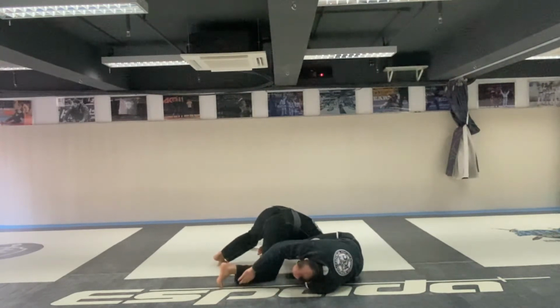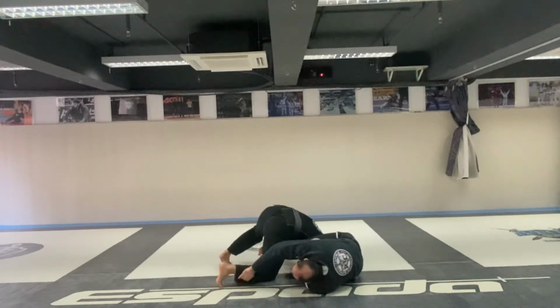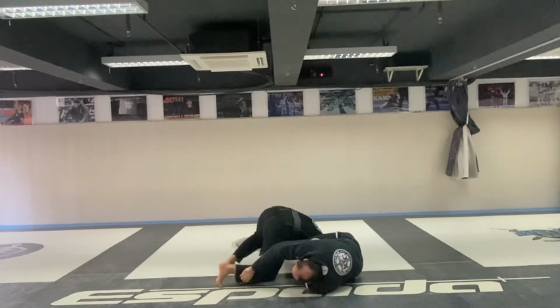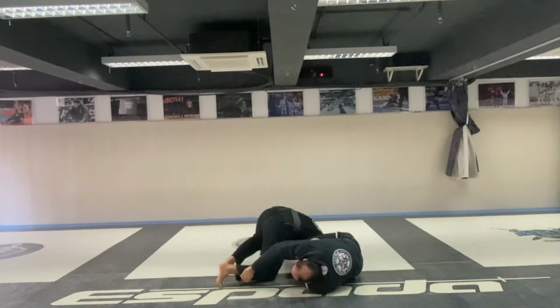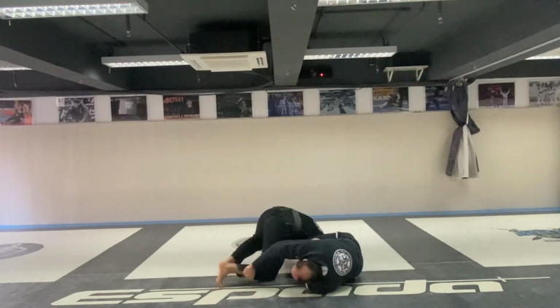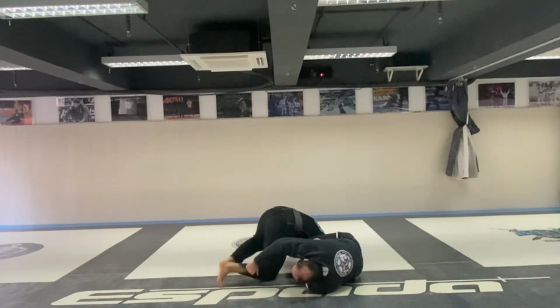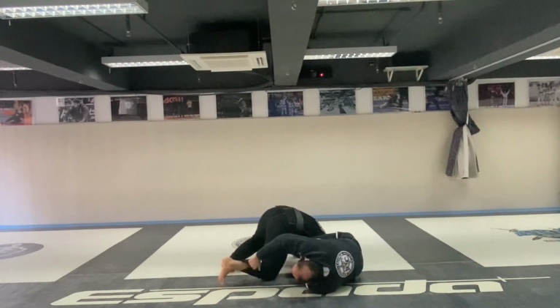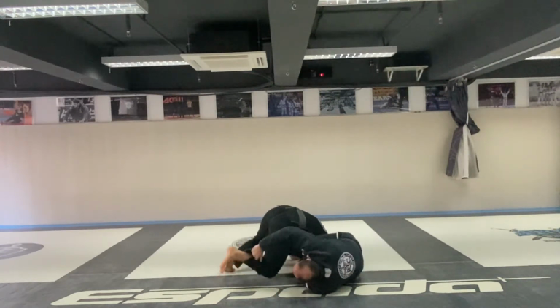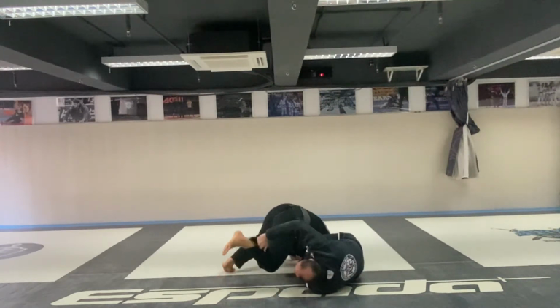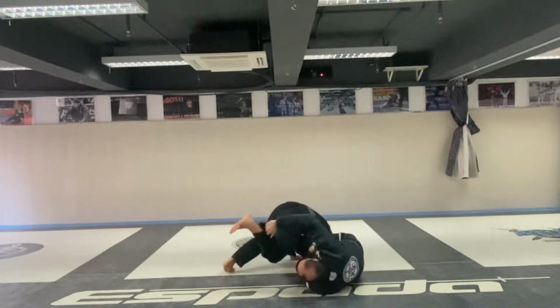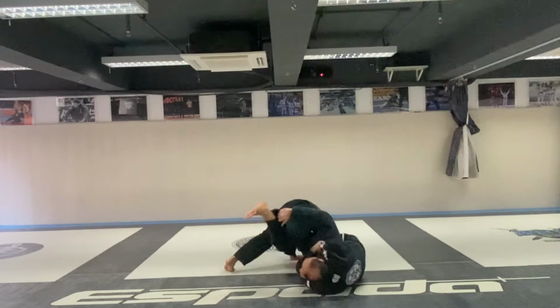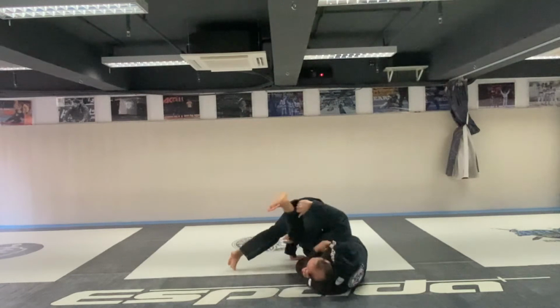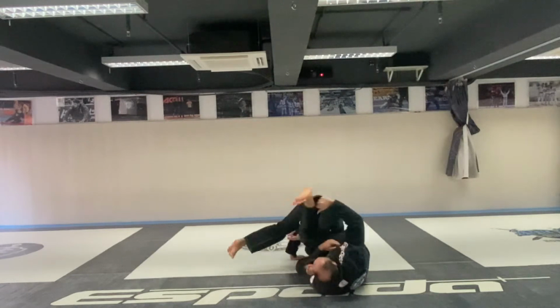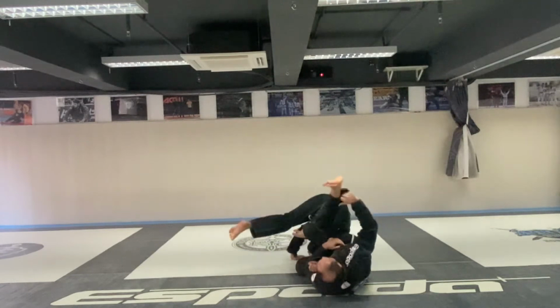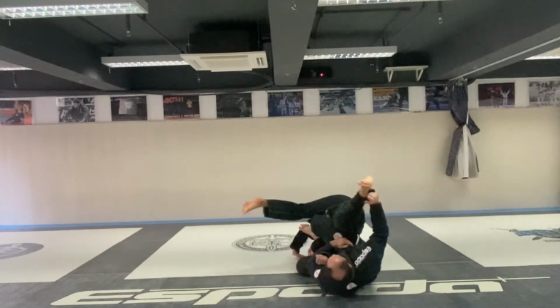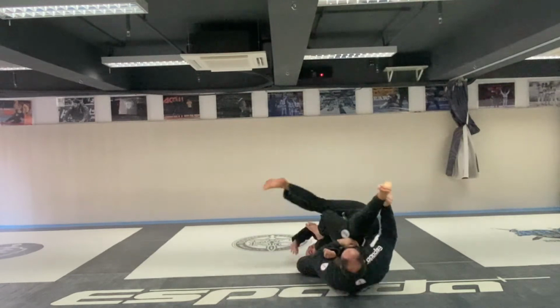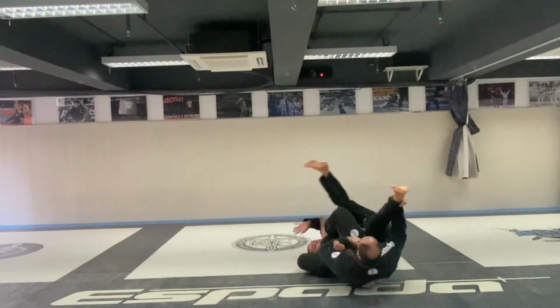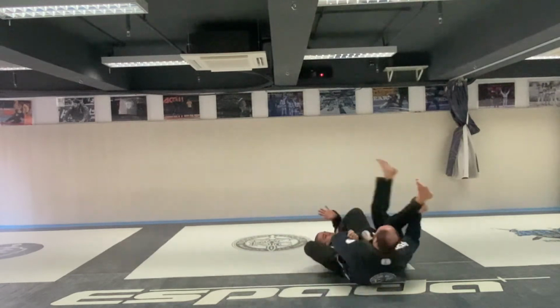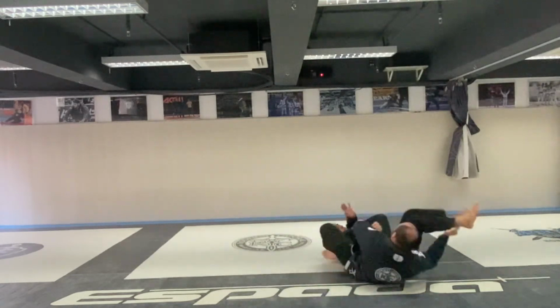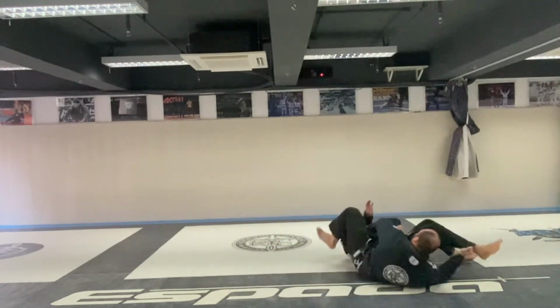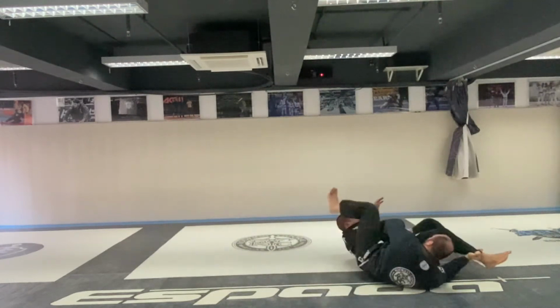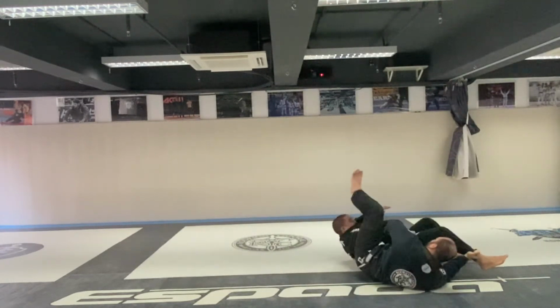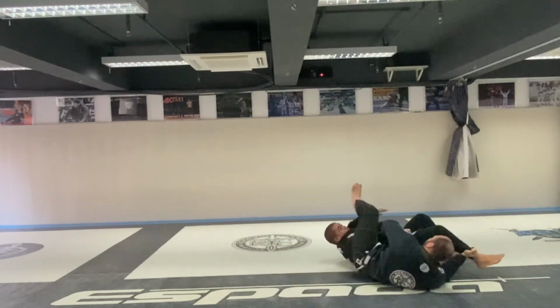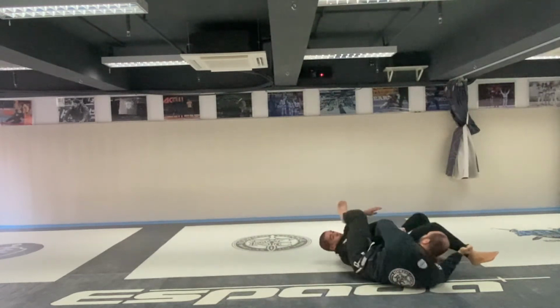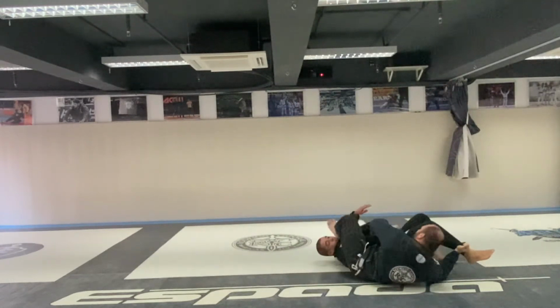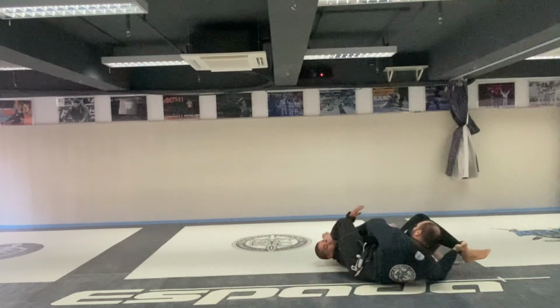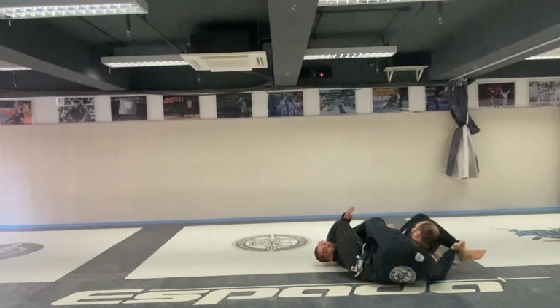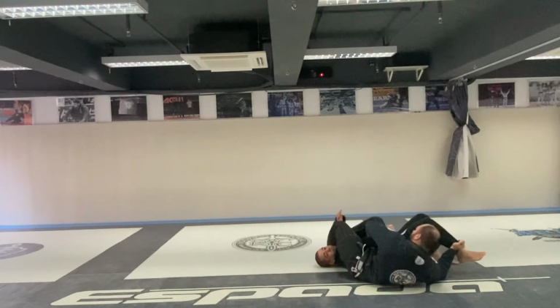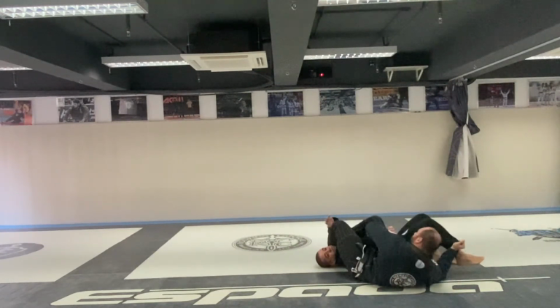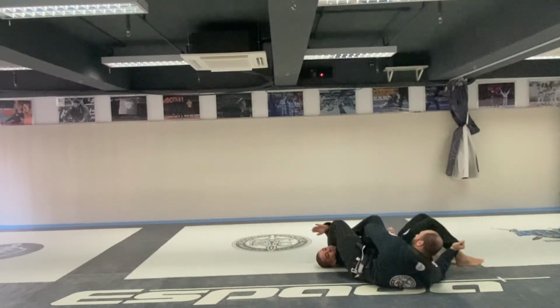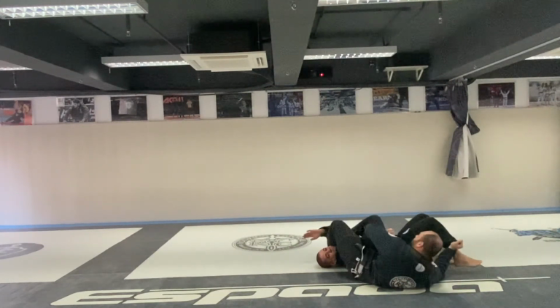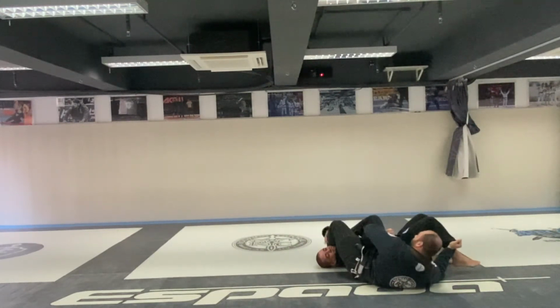Now right away I'm going to grab the bands, roll him over, pass my leg on top and finish.